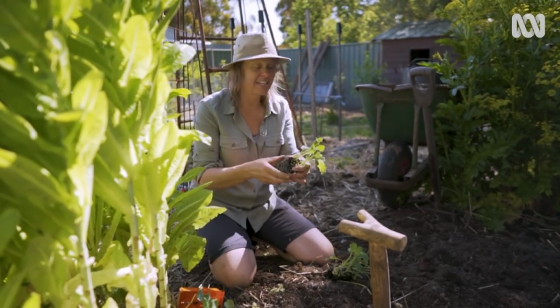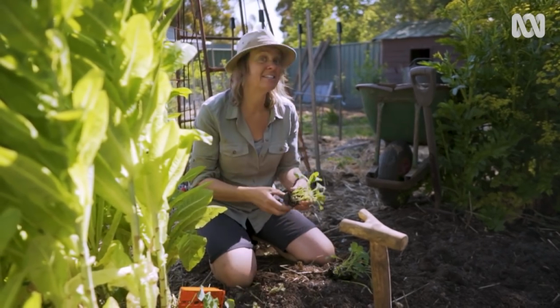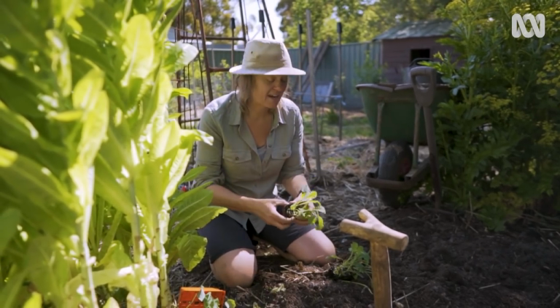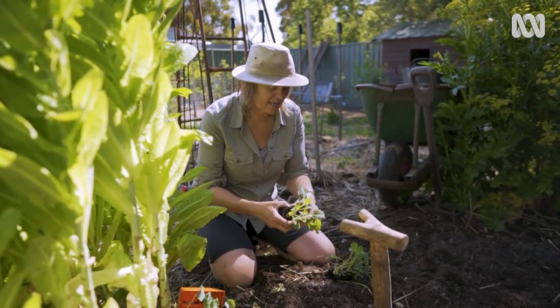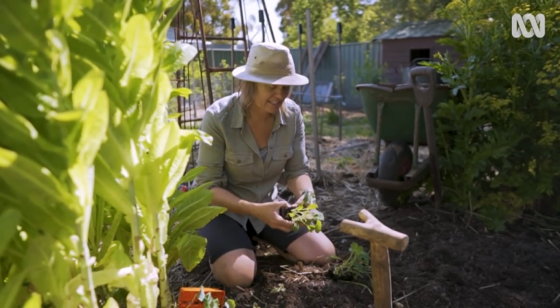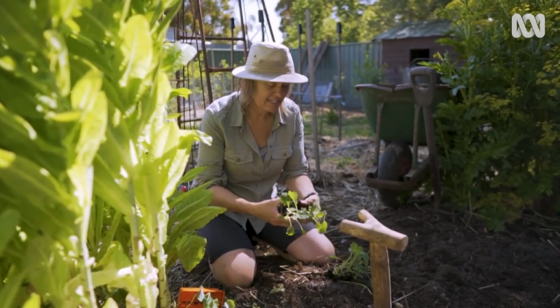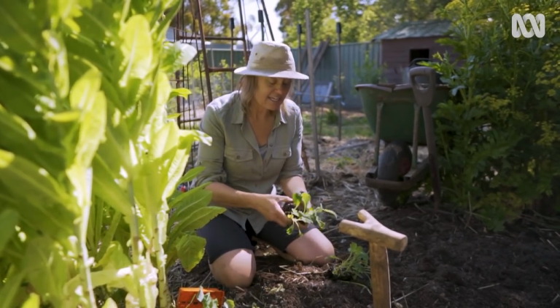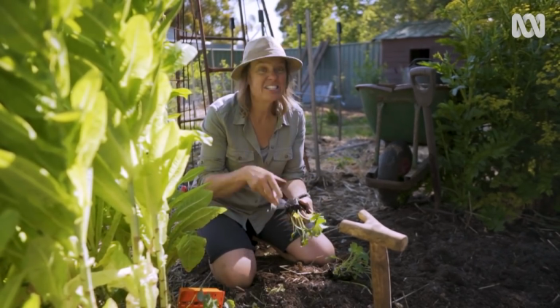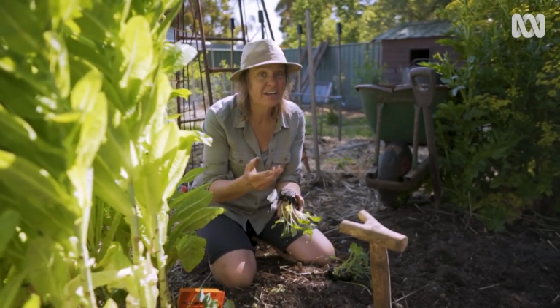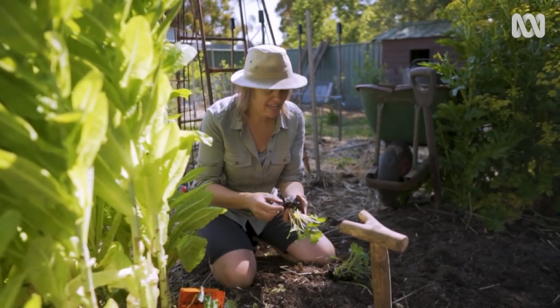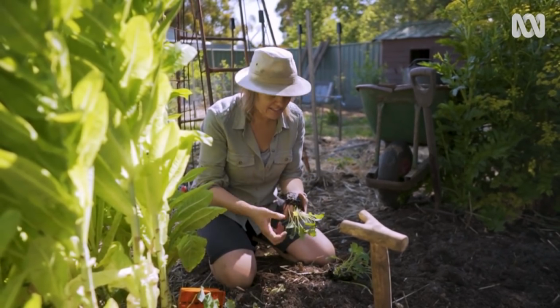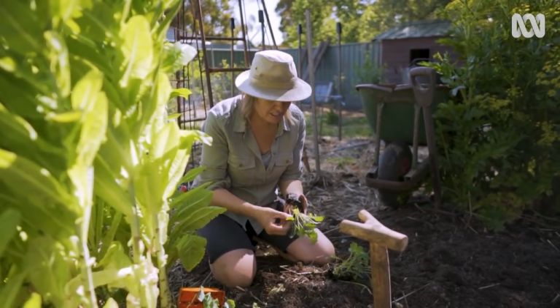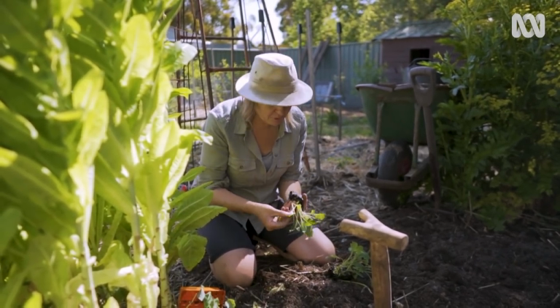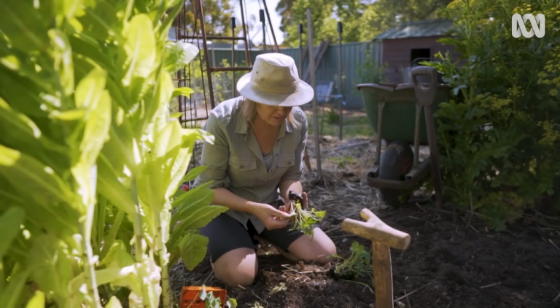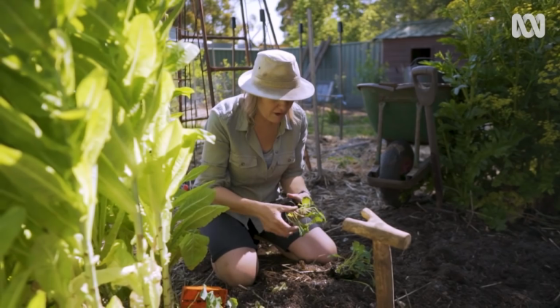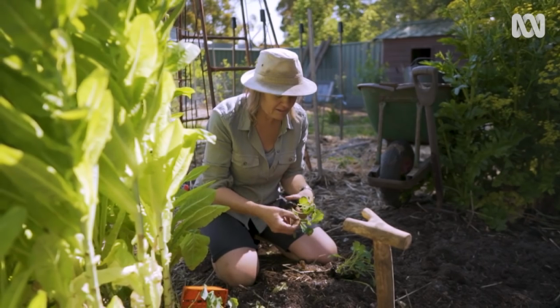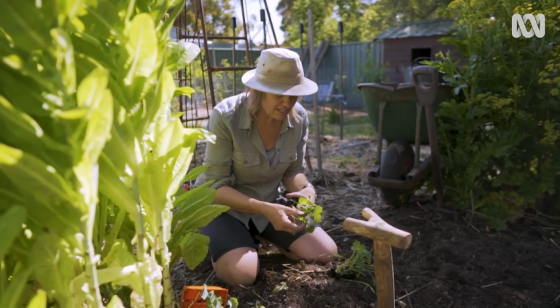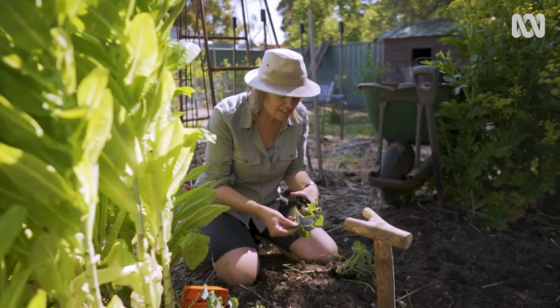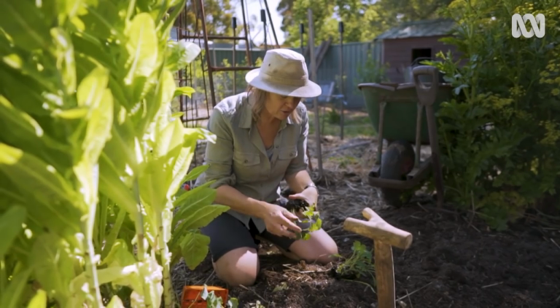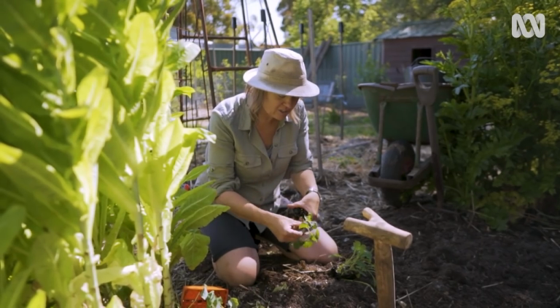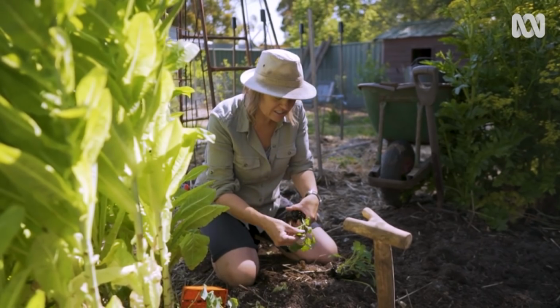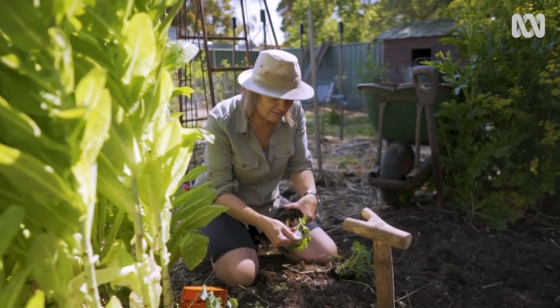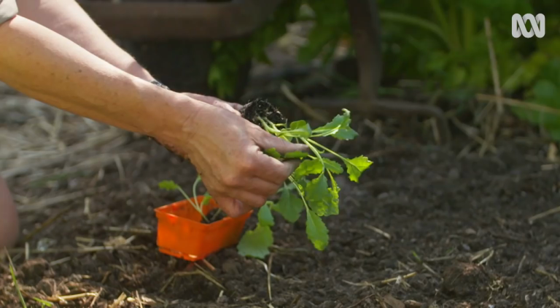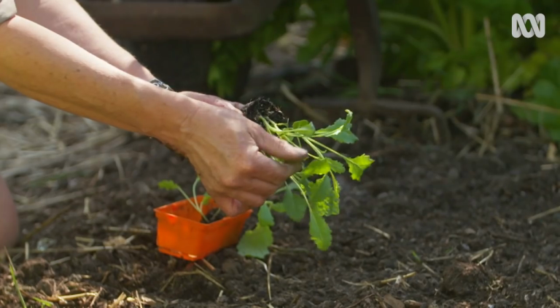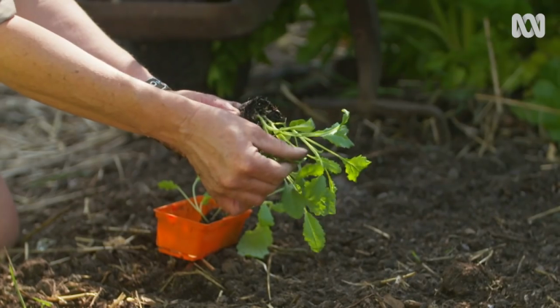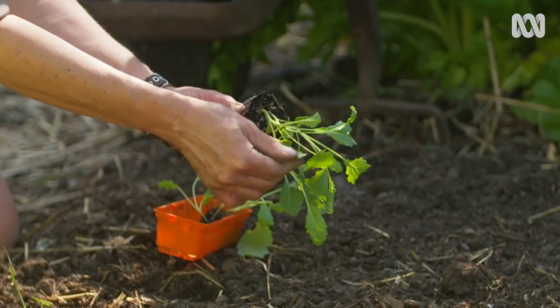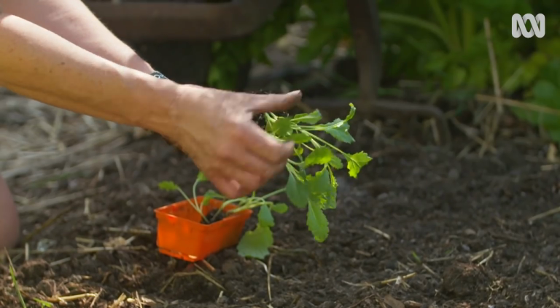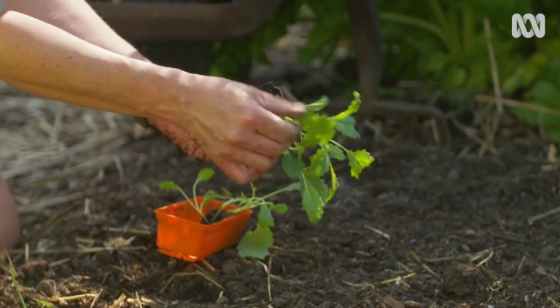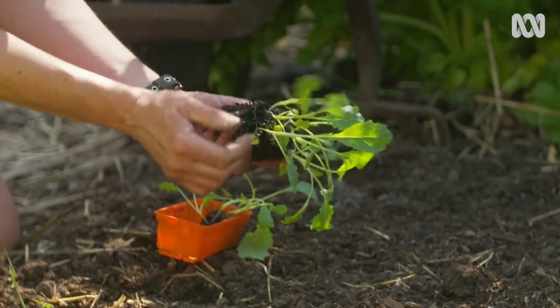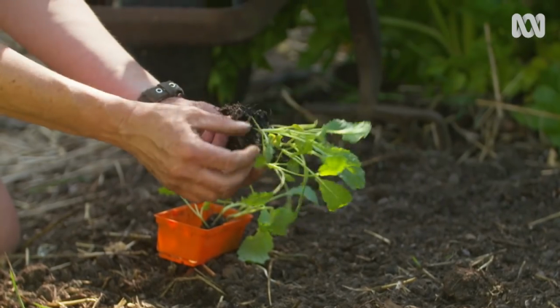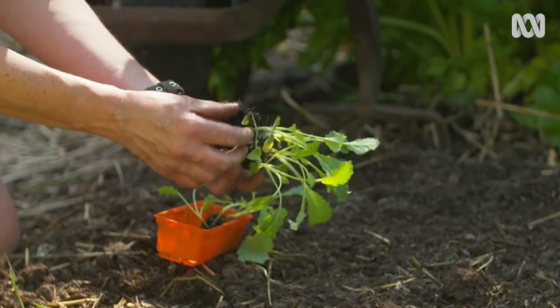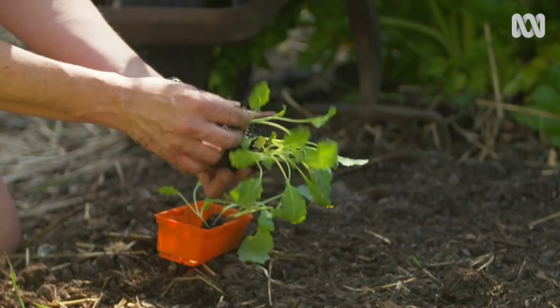It does start at planting. You need to check for eggs as you put them in the ground. Just have a look — you can see some damage there. I'll just rub it off with my finger.